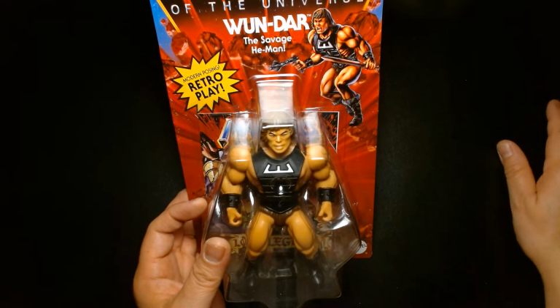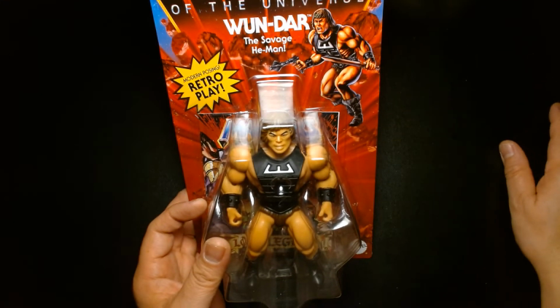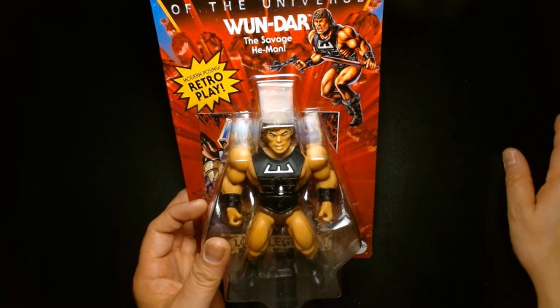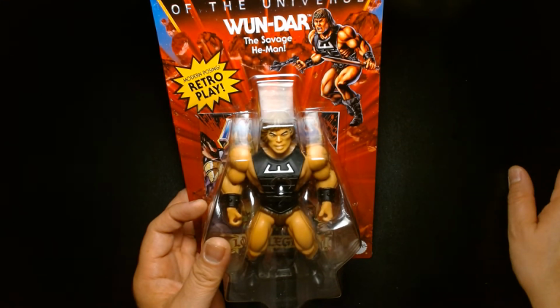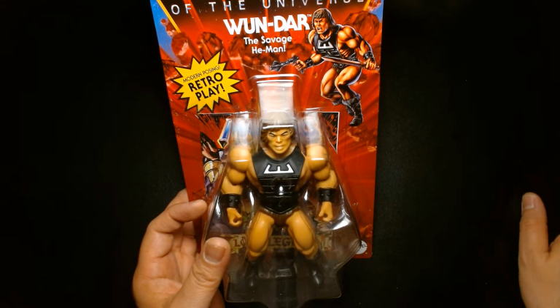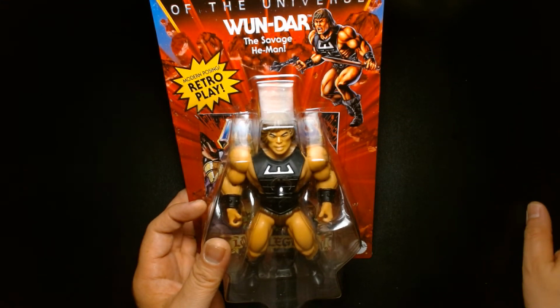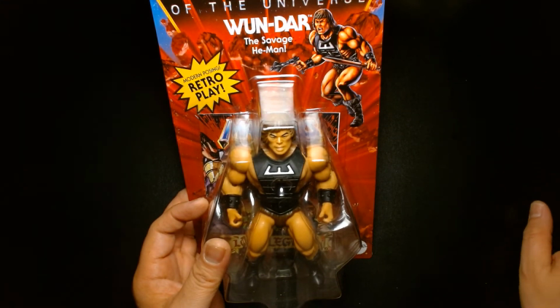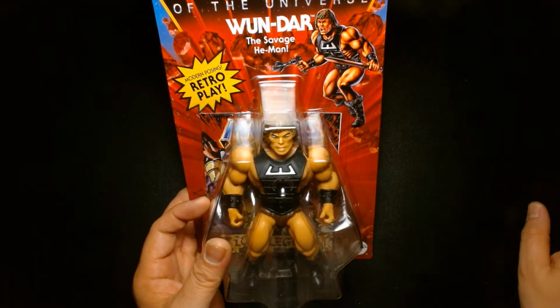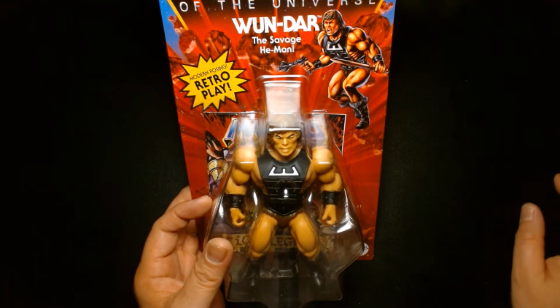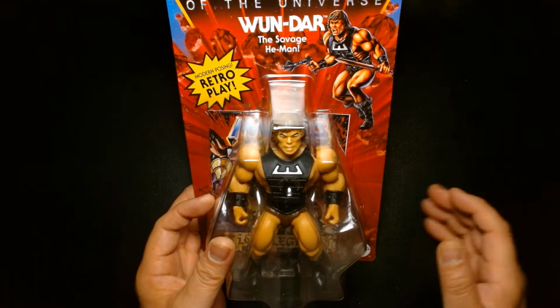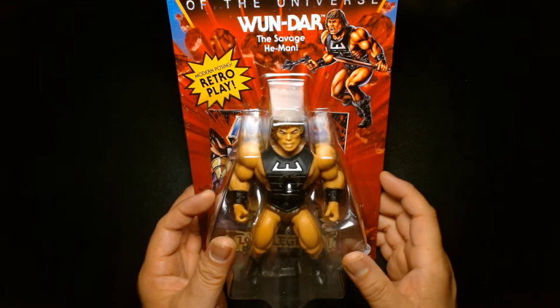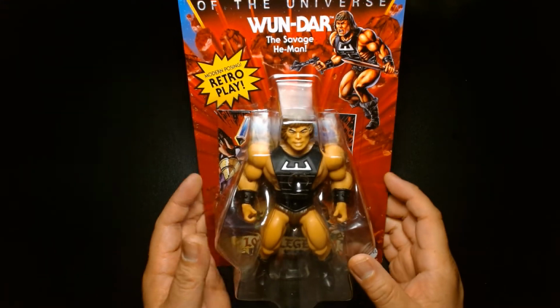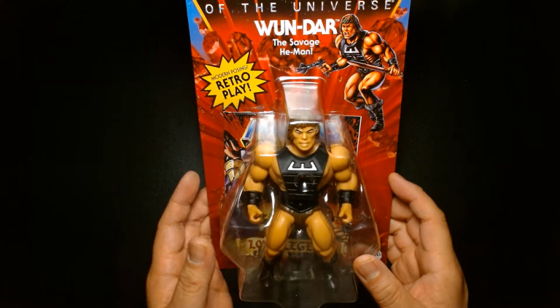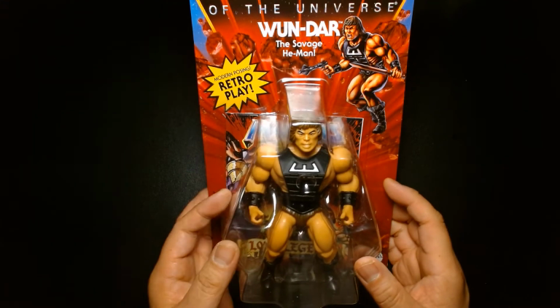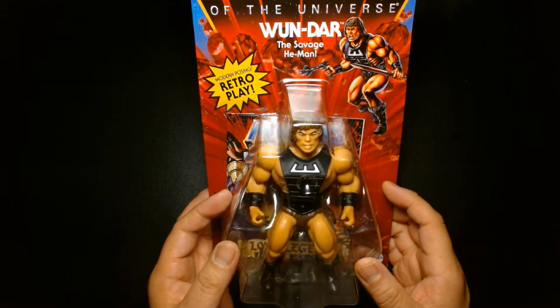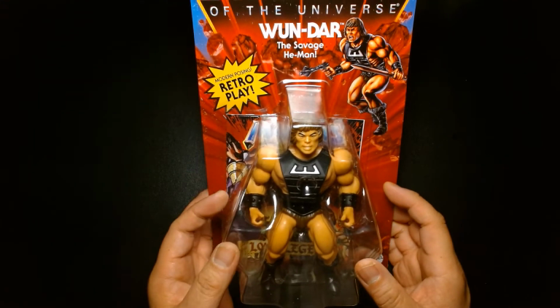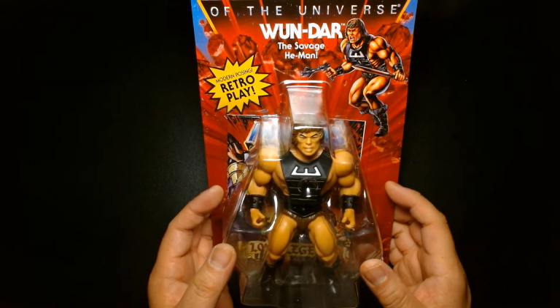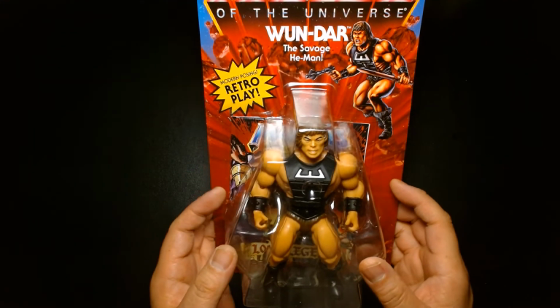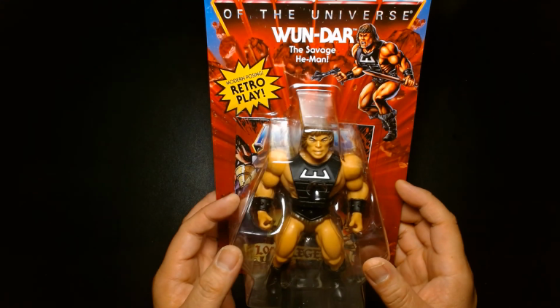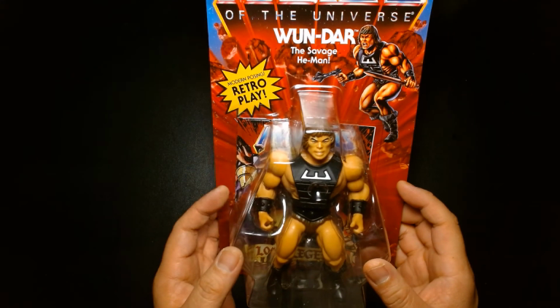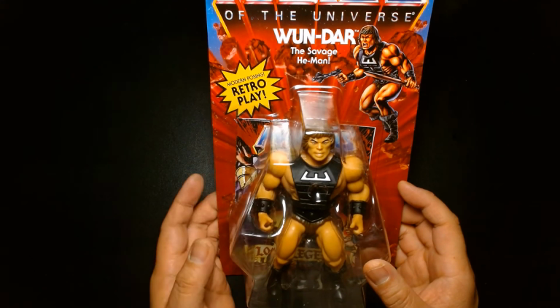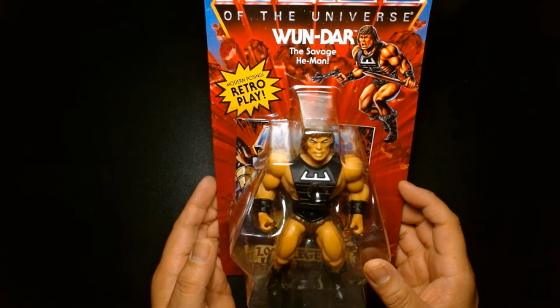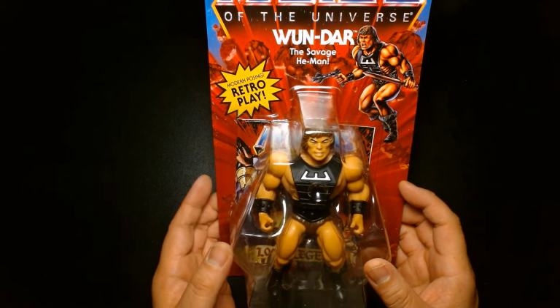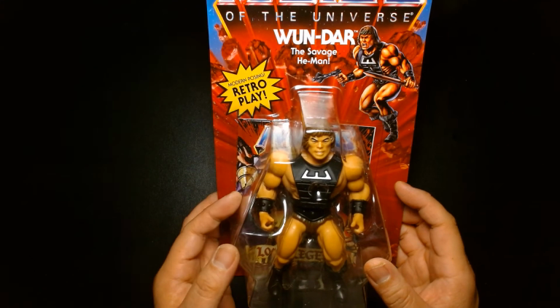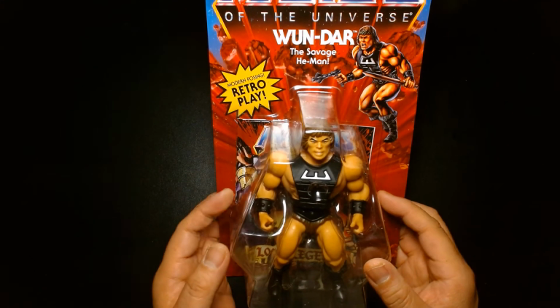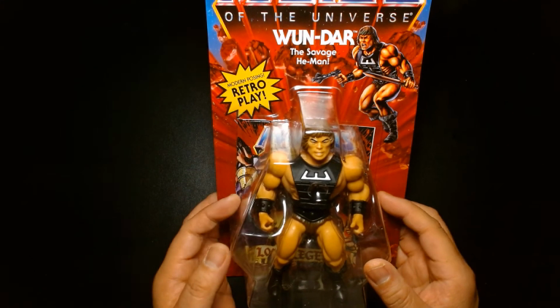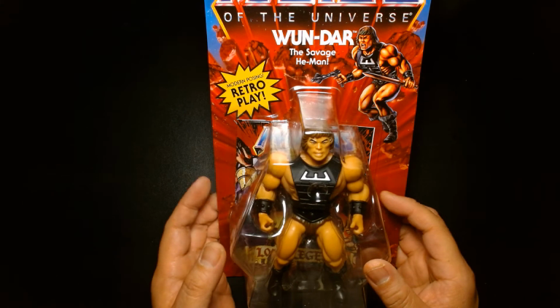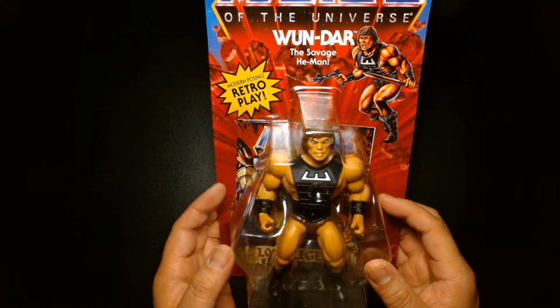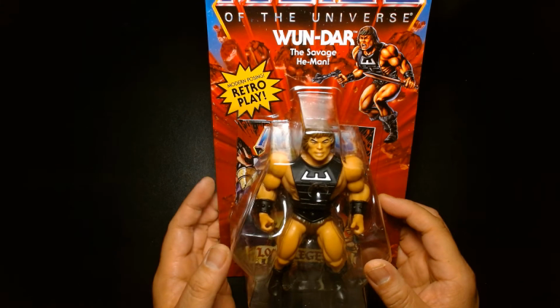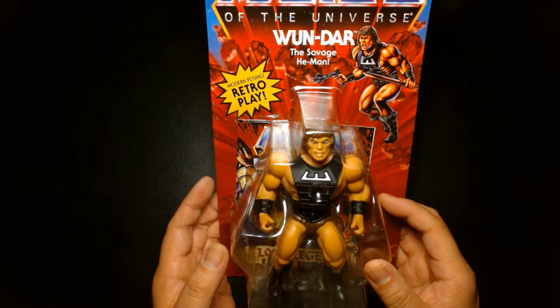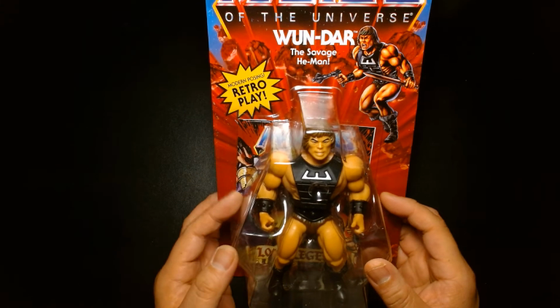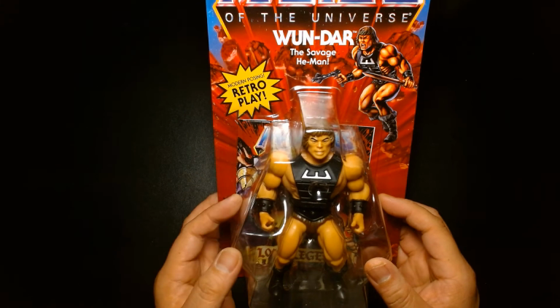If you're big into the Classics figures, those were awesome — they're larger, I think seven-inch scale action figures. But they're really, really pricey on the secondary market. One of the reasons I wasn't too enthusiastic about getting this figure when Mattel announced it was because I had actually made a custom One-Dar of my own.